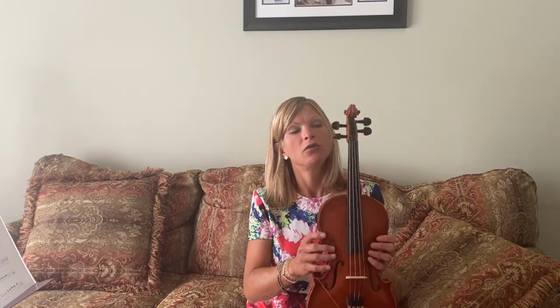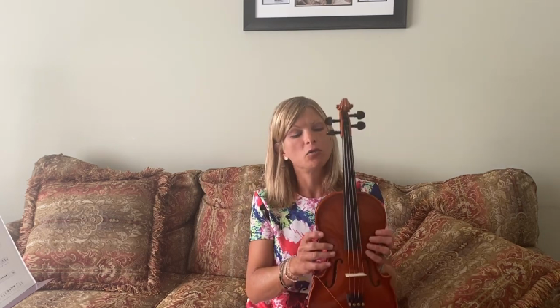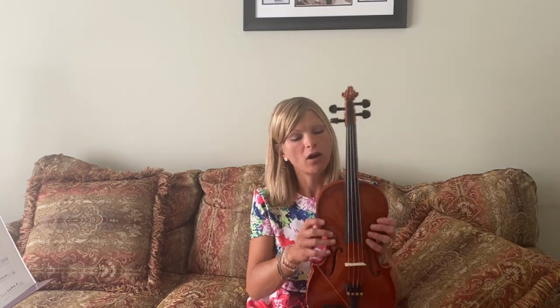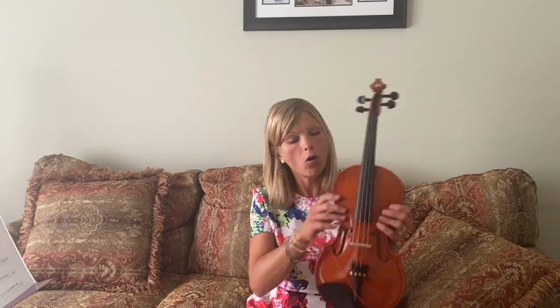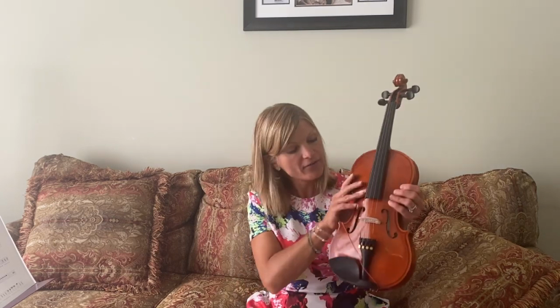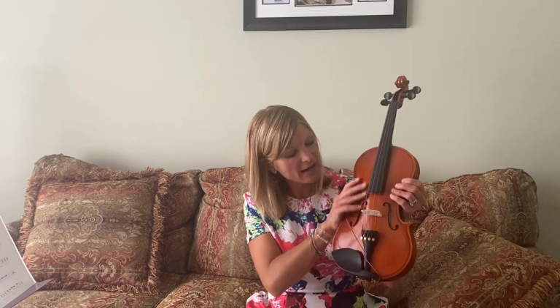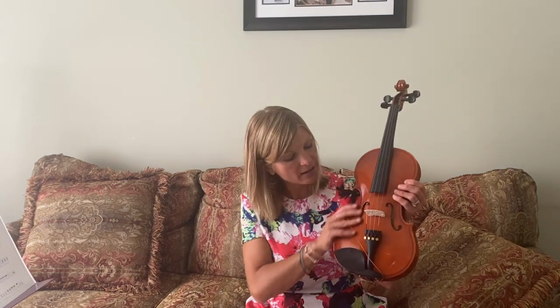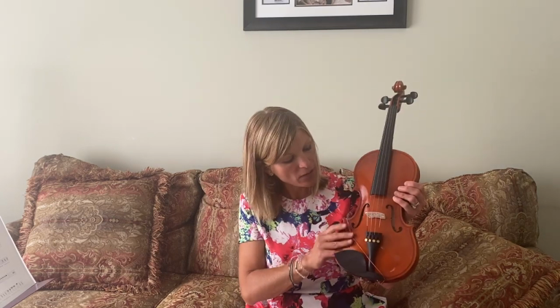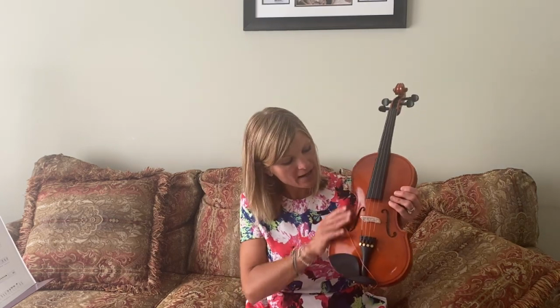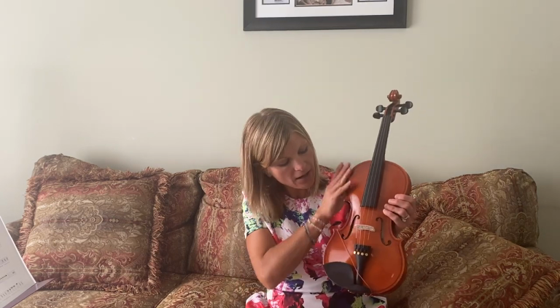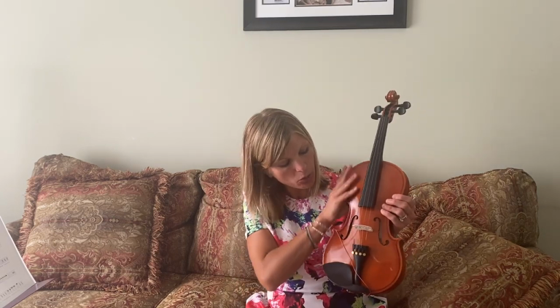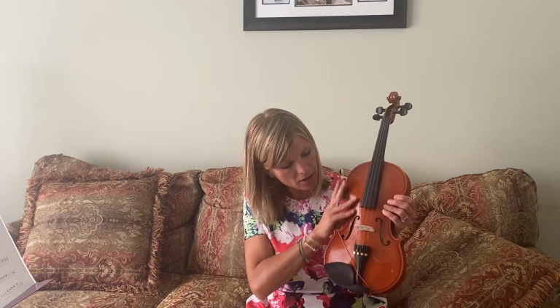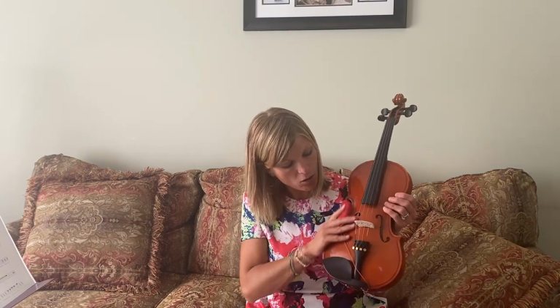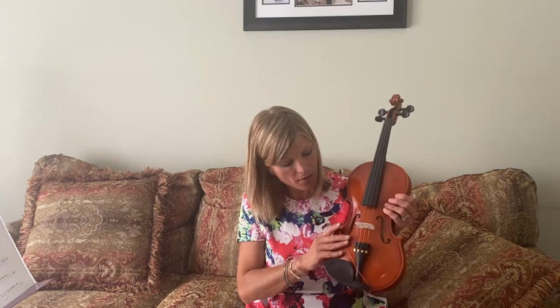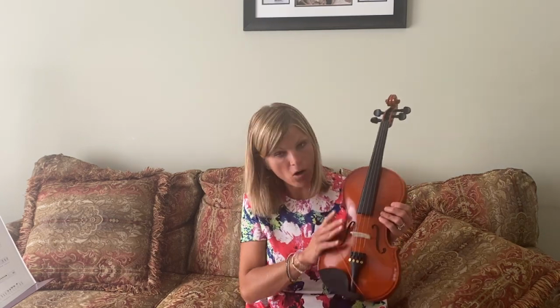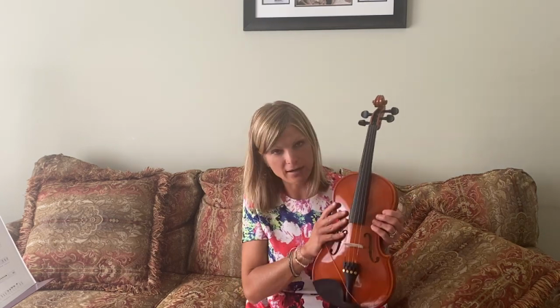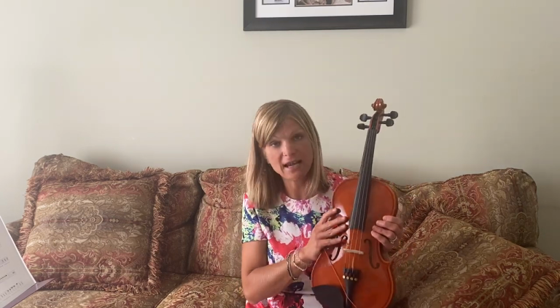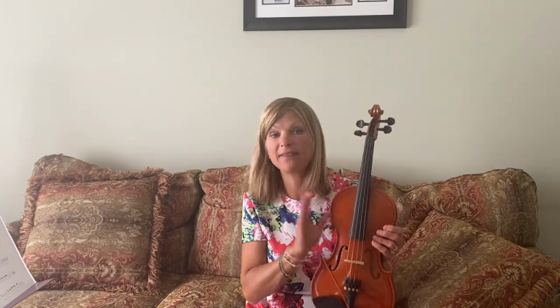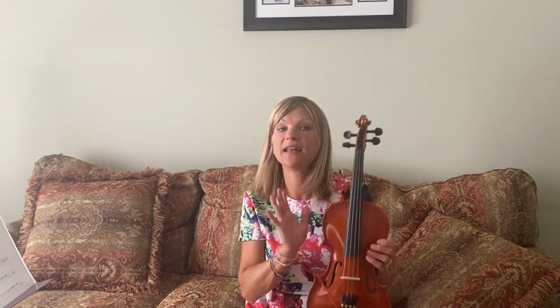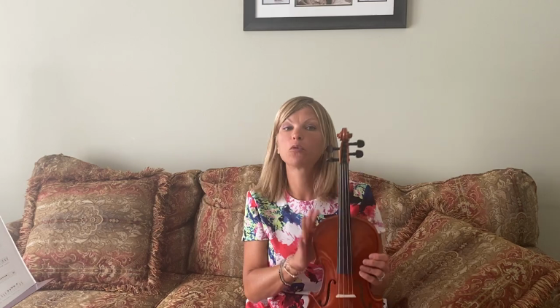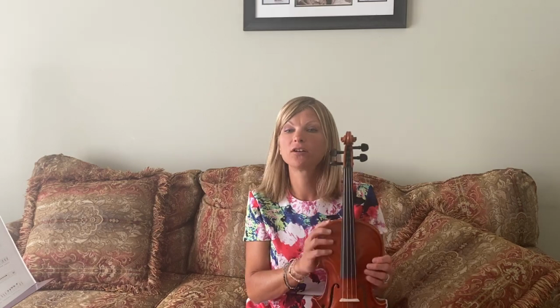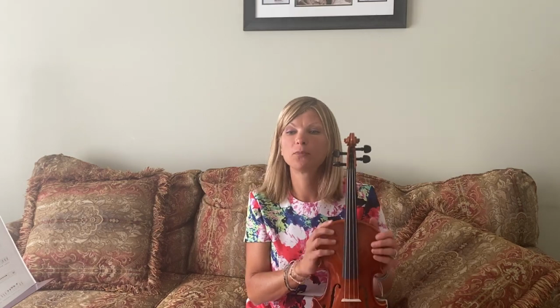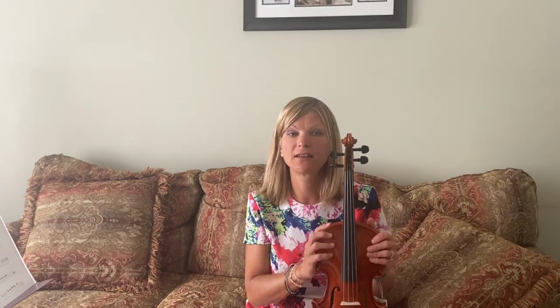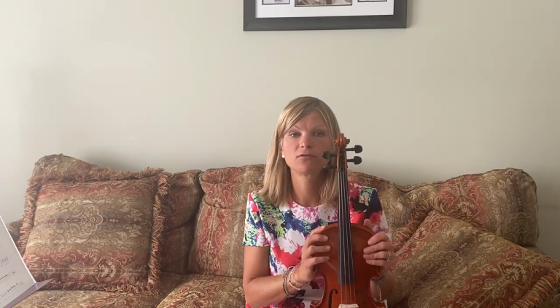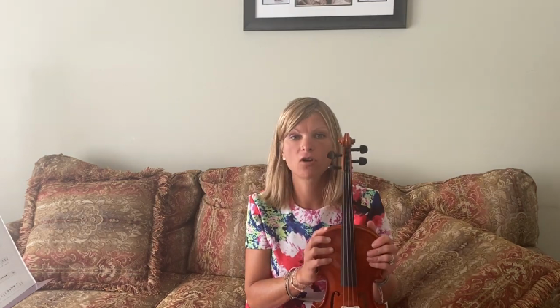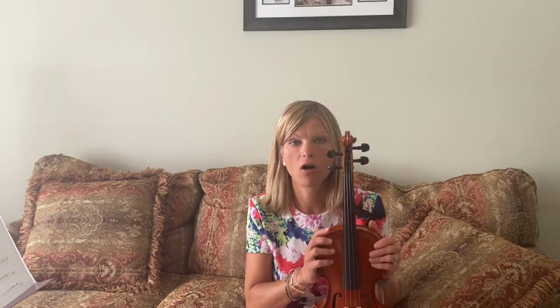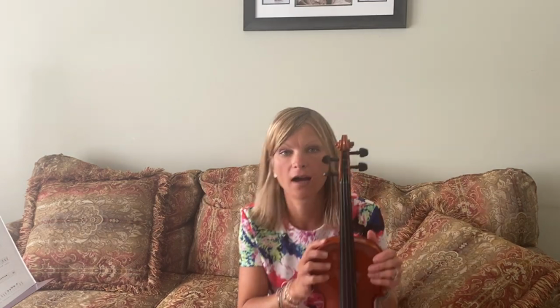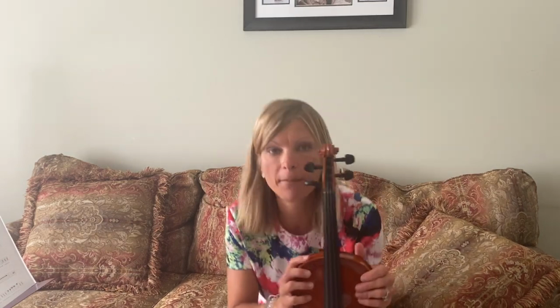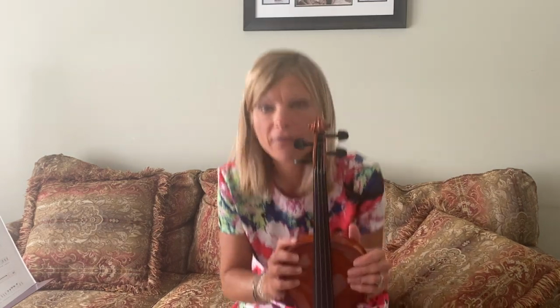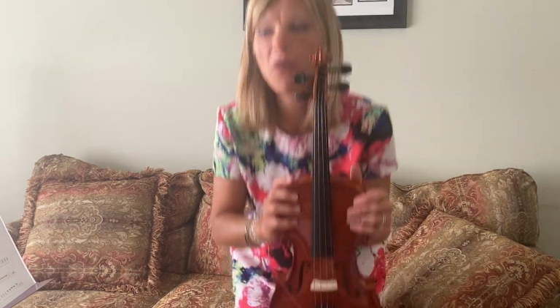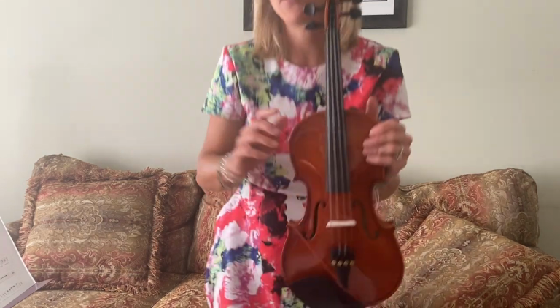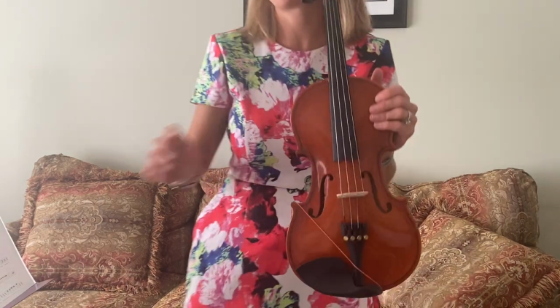You want to hold the violin right here at what we call the body, and then we're going to do my little song about the parts.